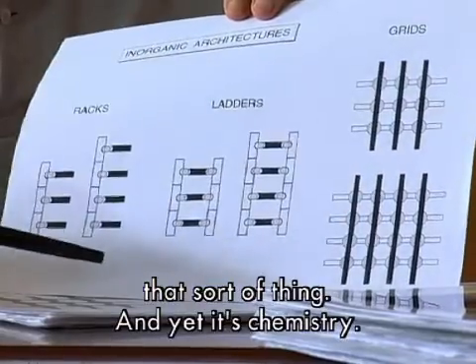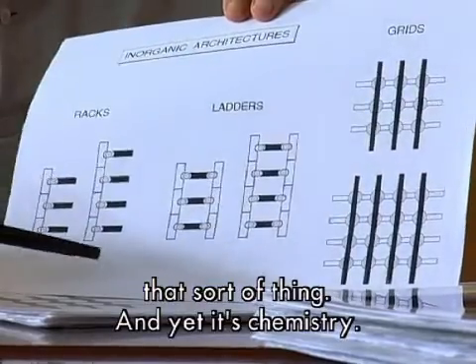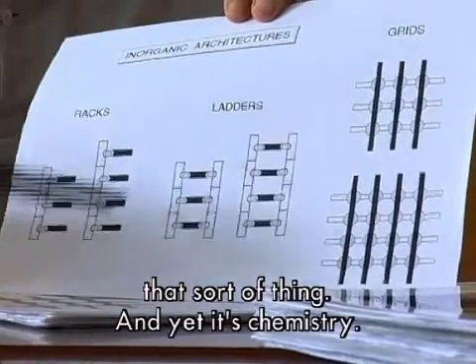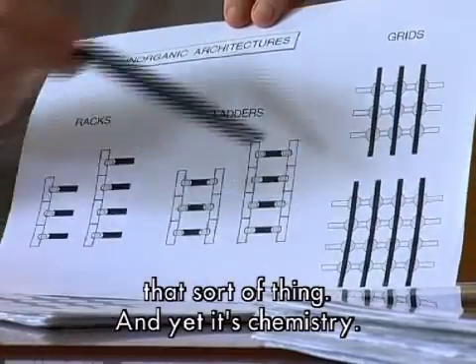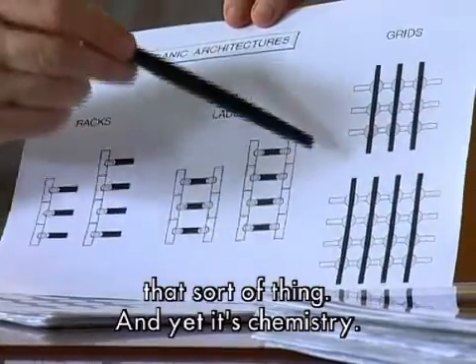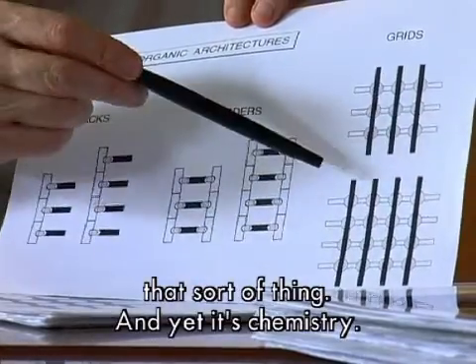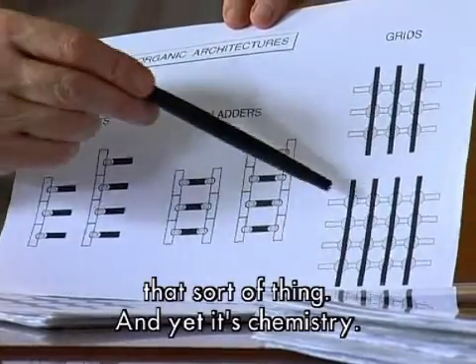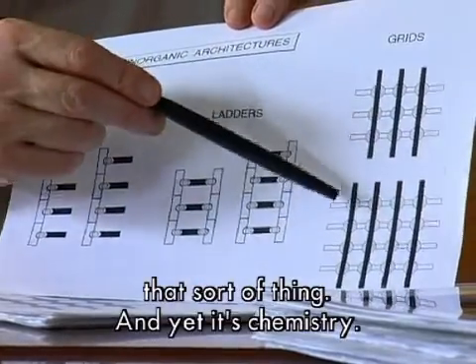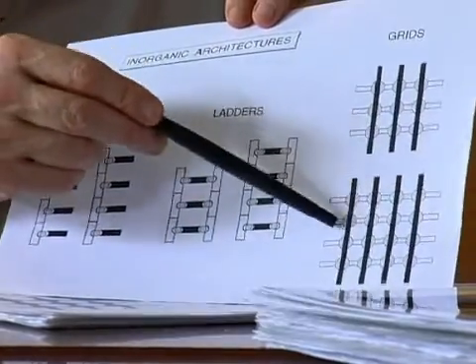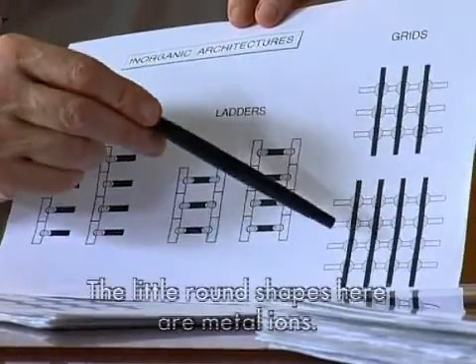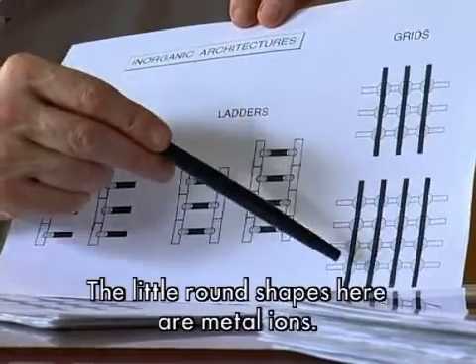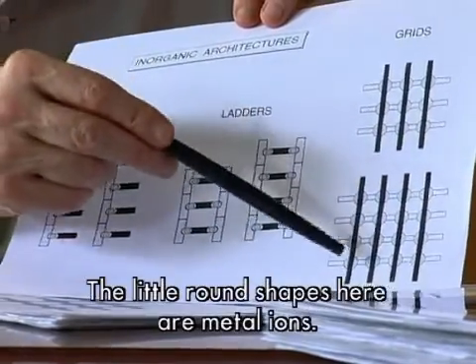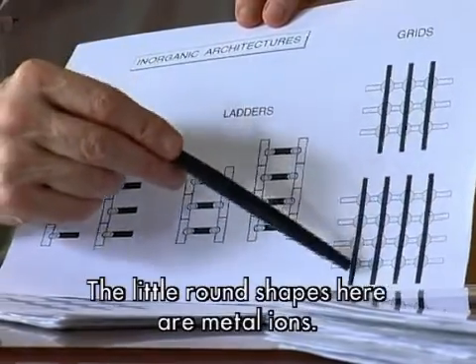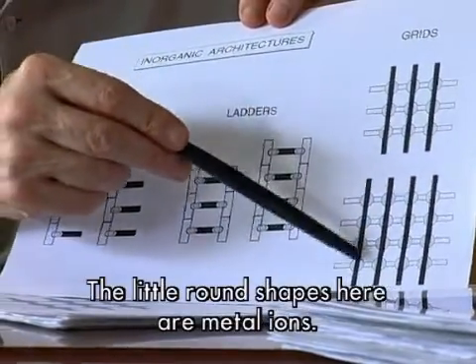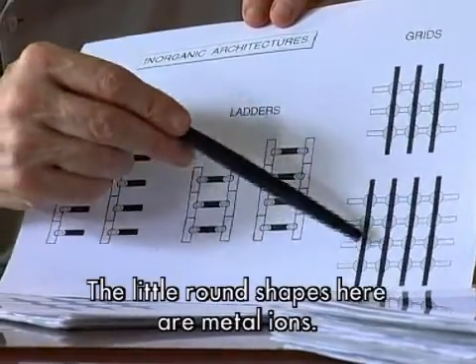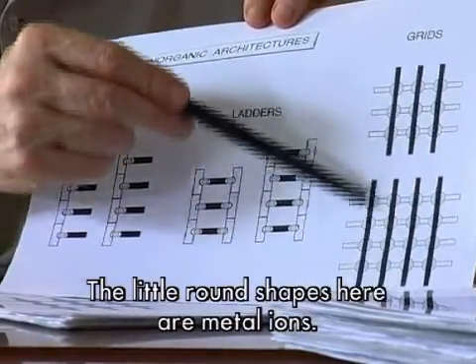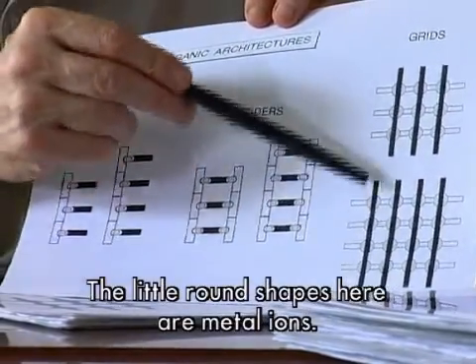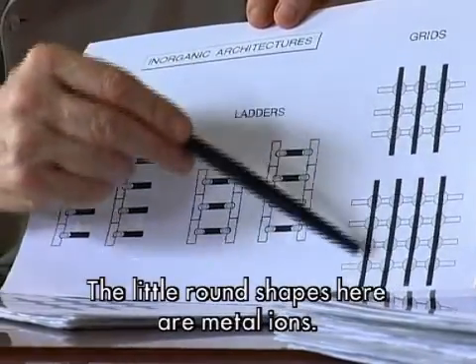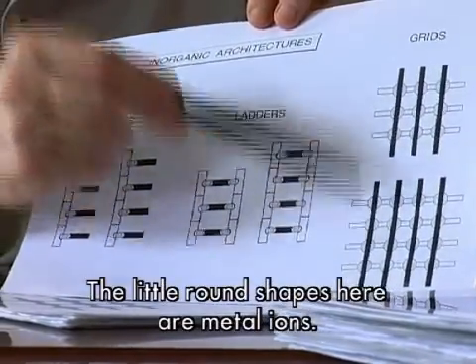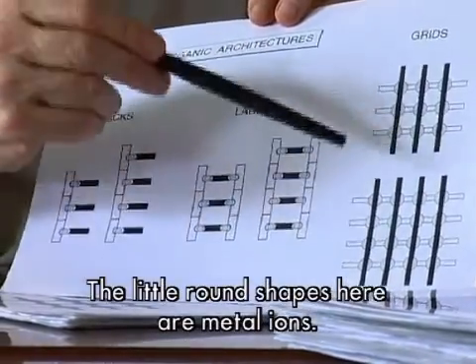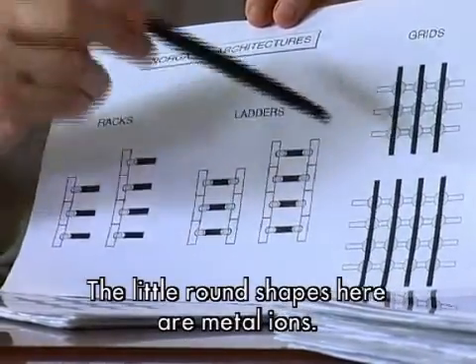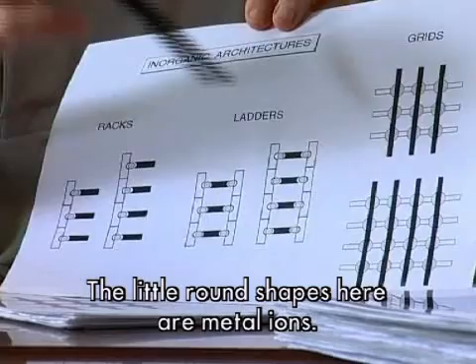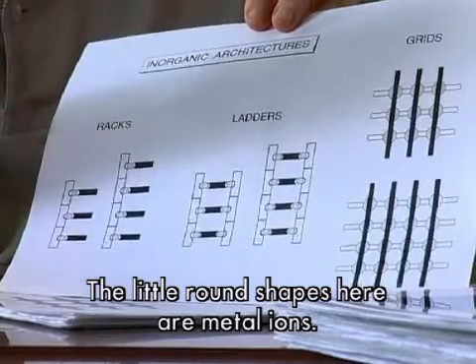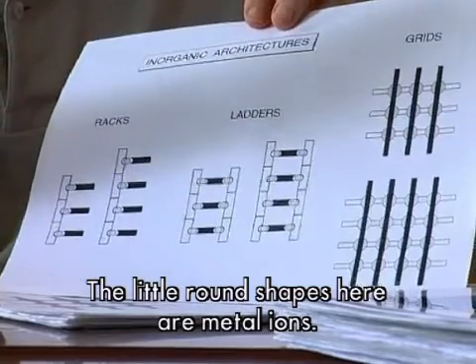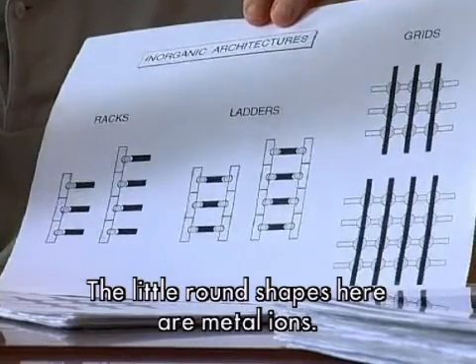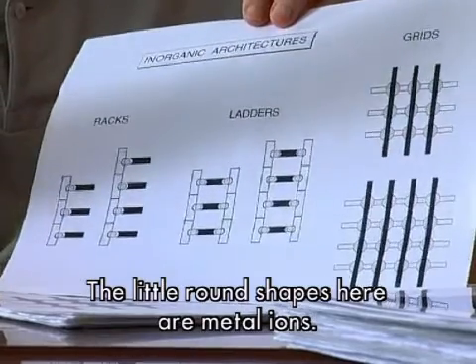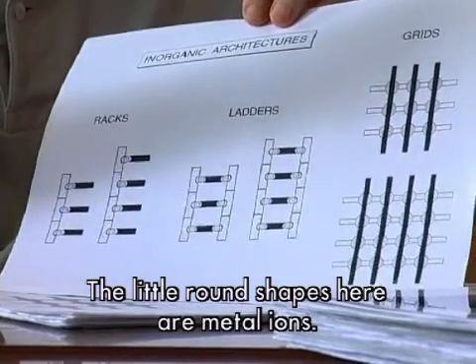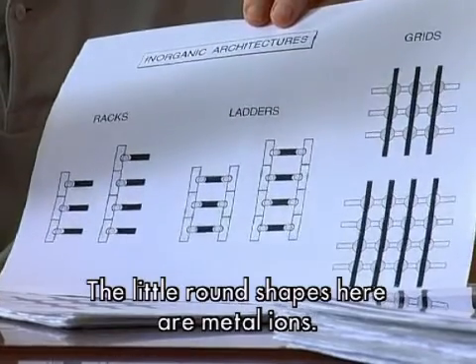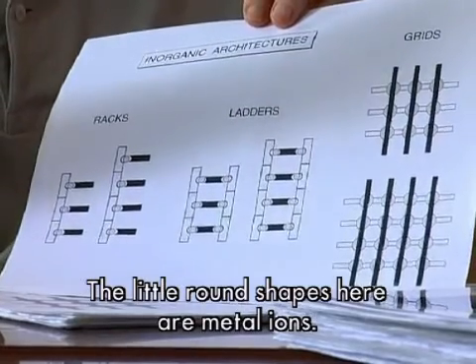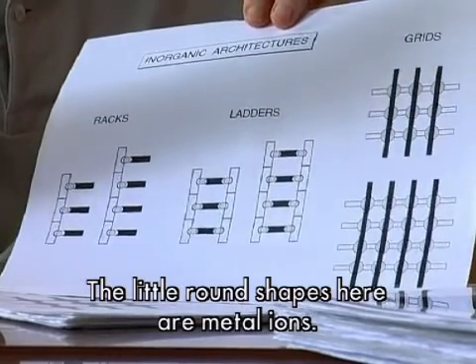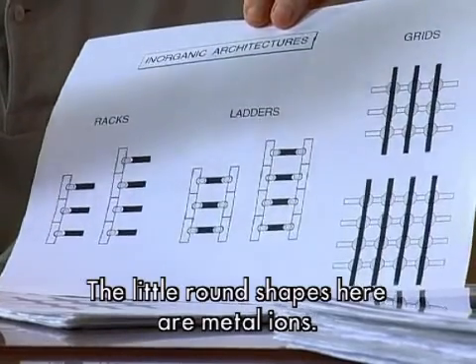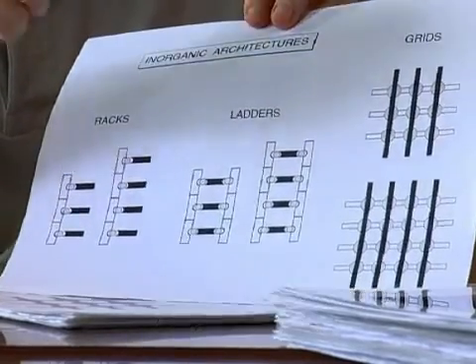Cependant, c'est de la chimie. Ces petits ronds-là, dans les exemples que j'évoque ici, ce sont des ions métalliques.